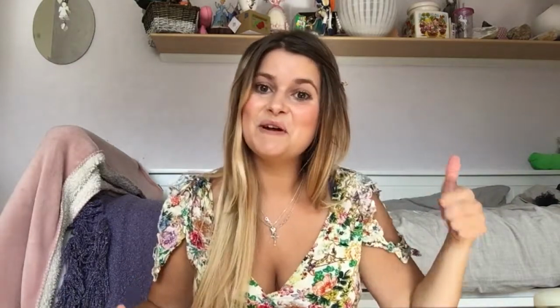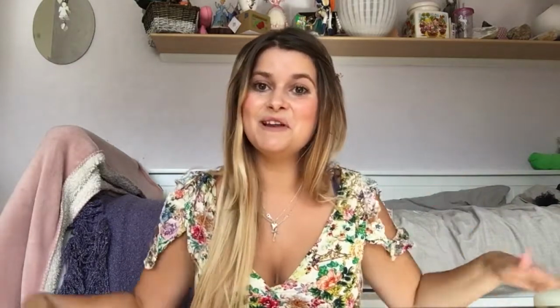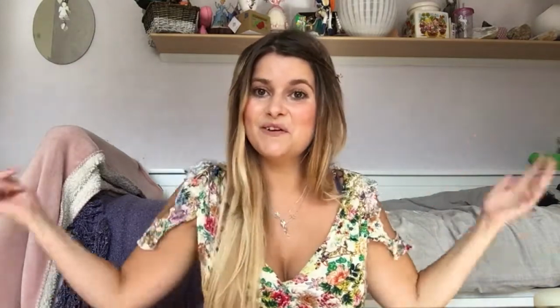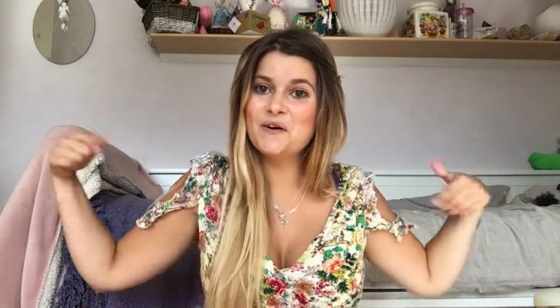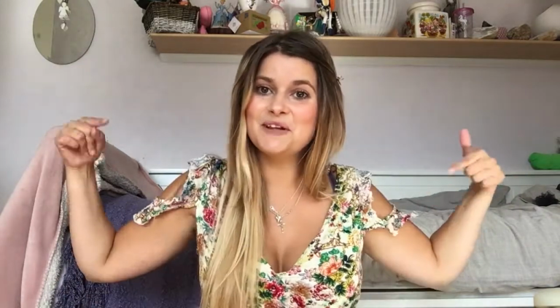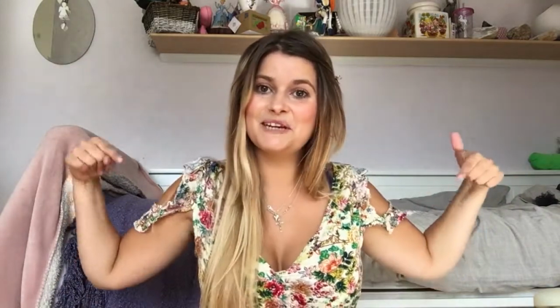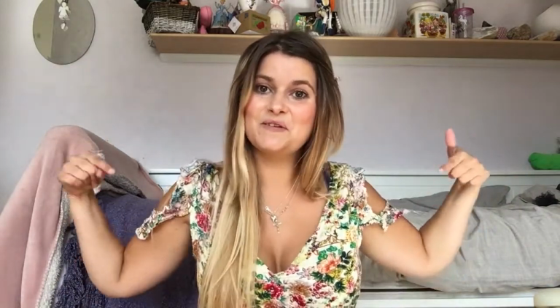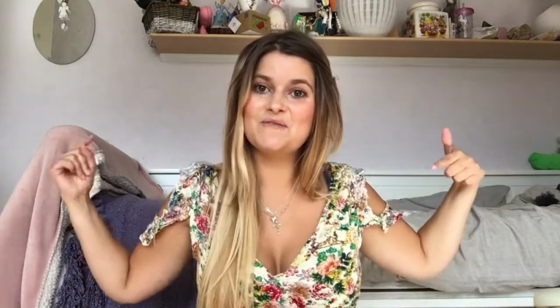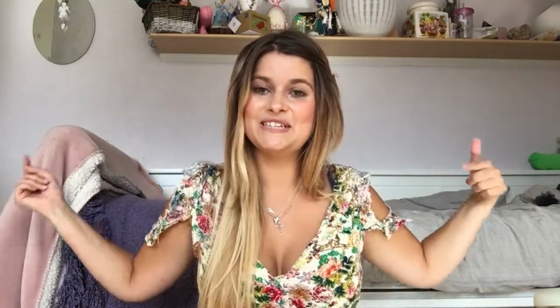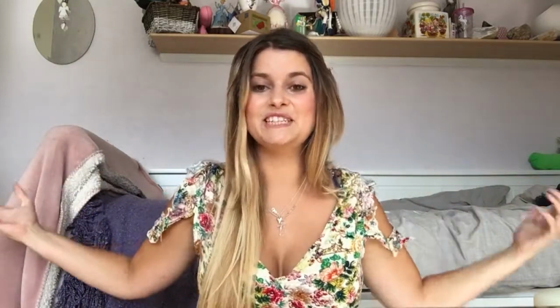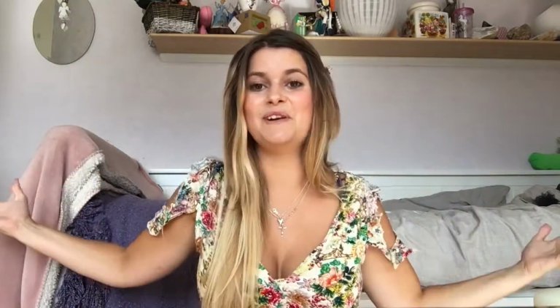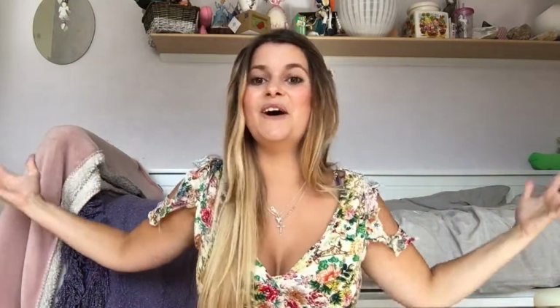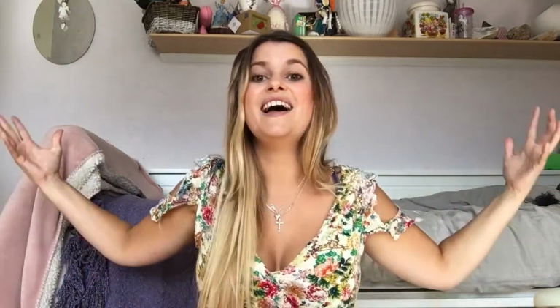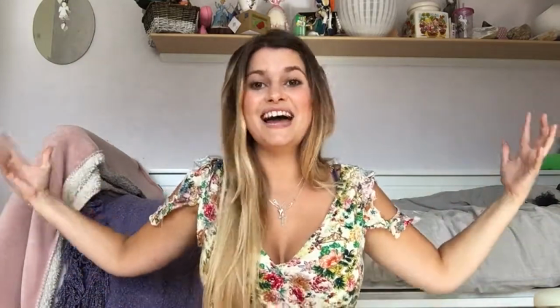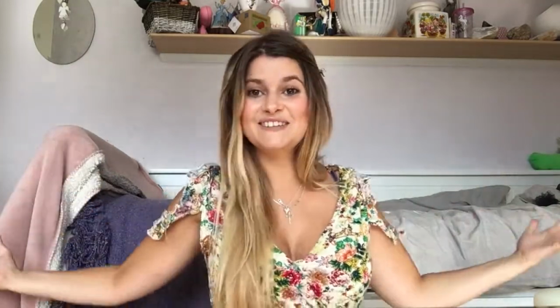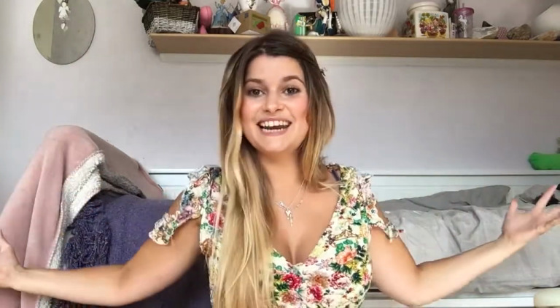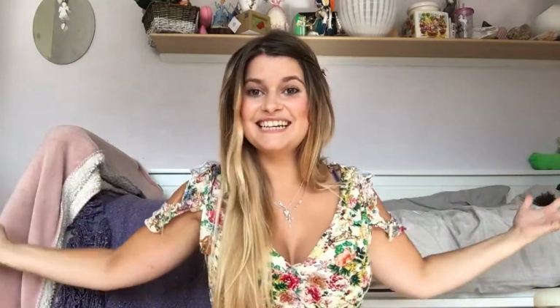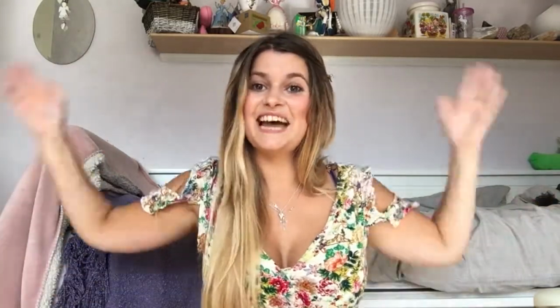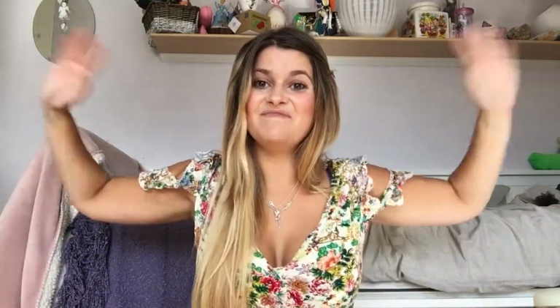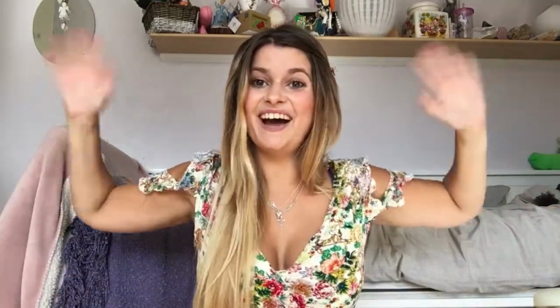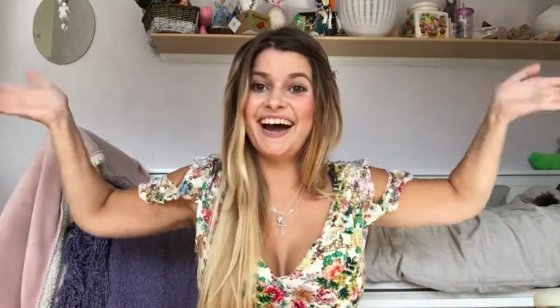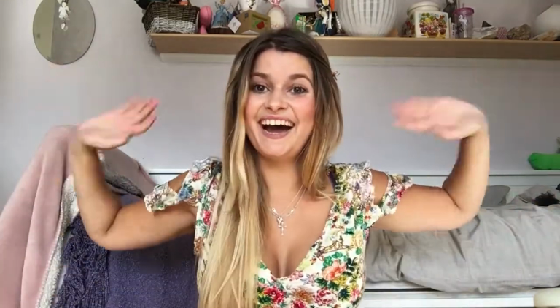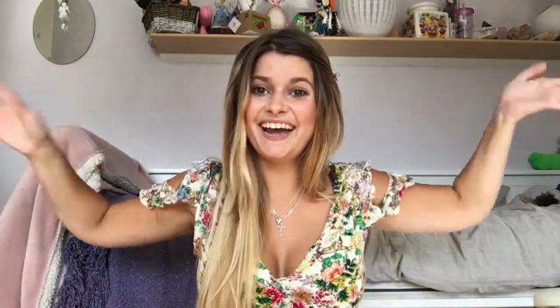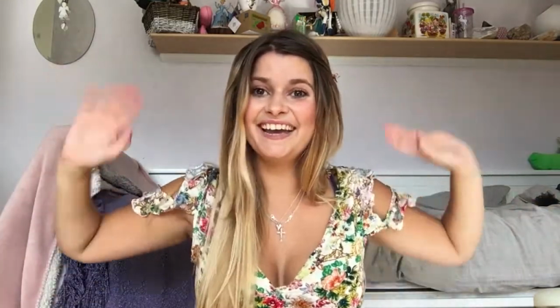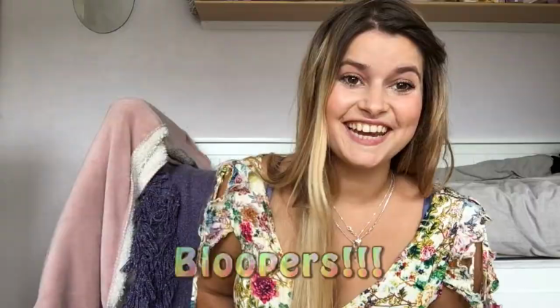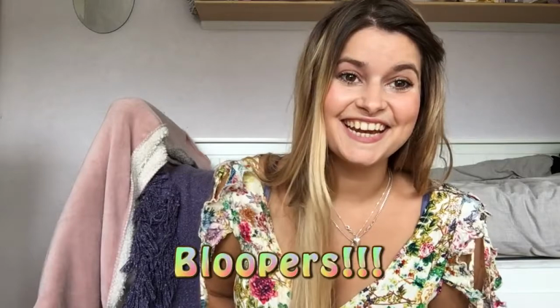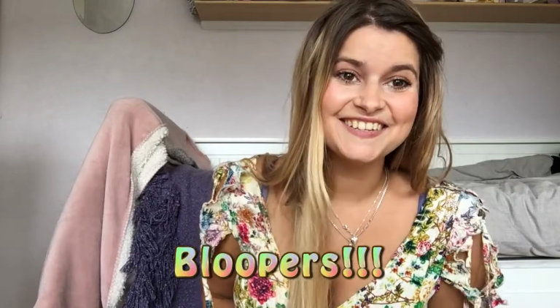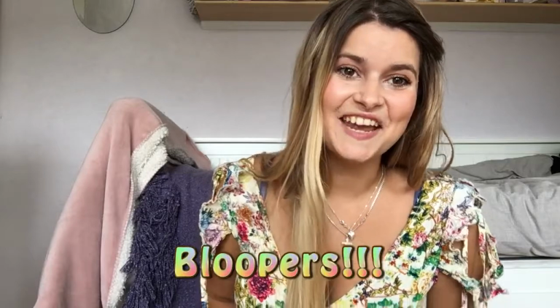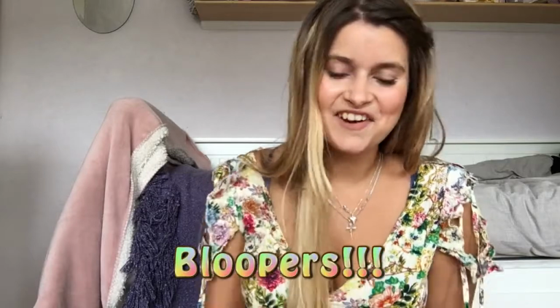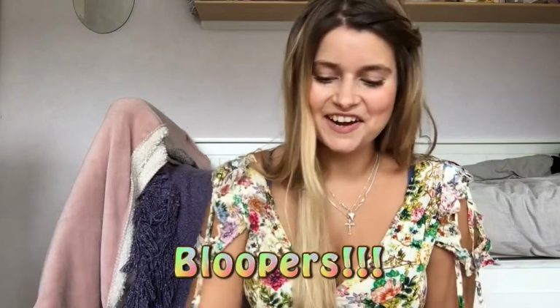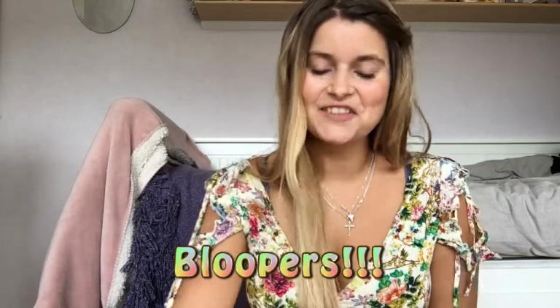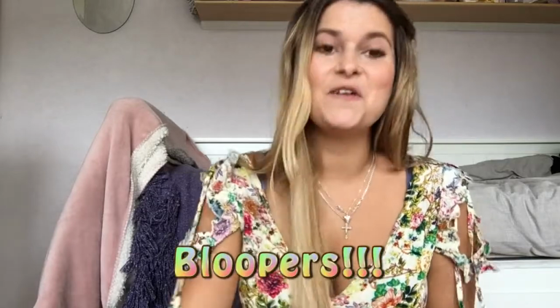And that was it for today! Thanks for watching guys, leave a thumbs up, leave a comment in the comment section below, and see you next time — bye!